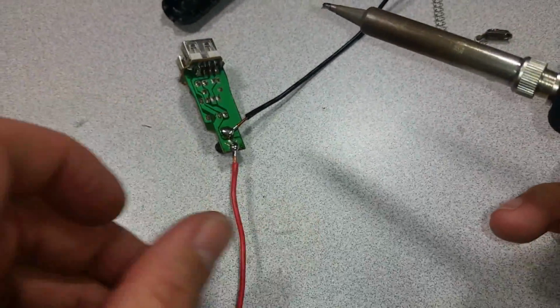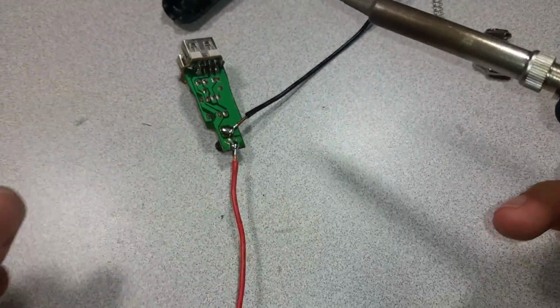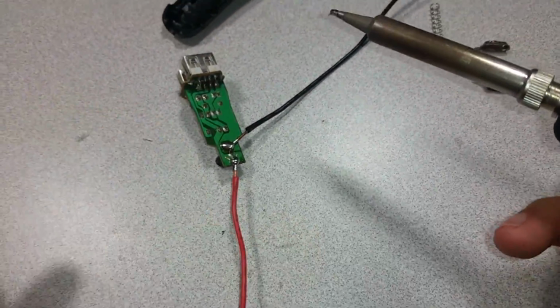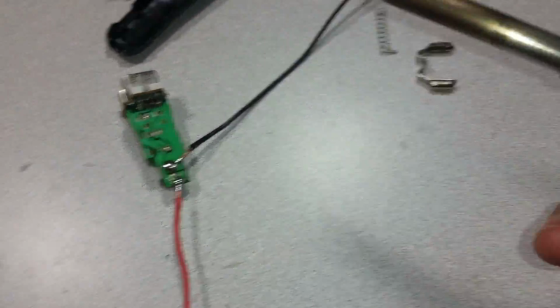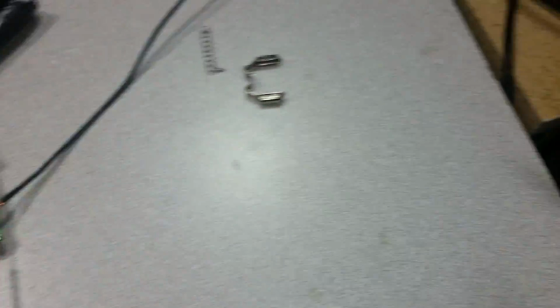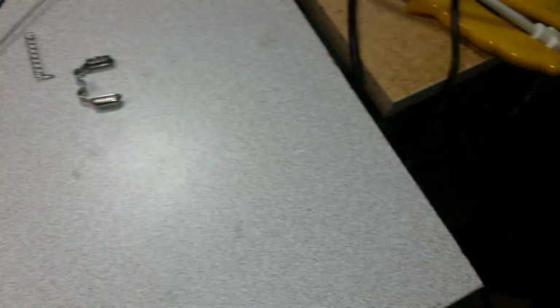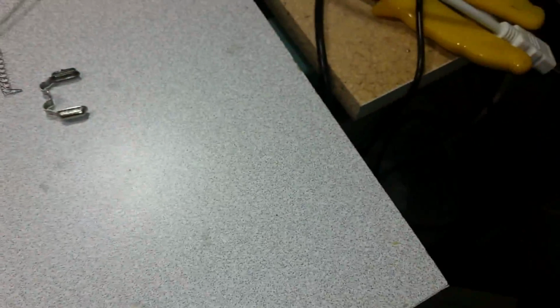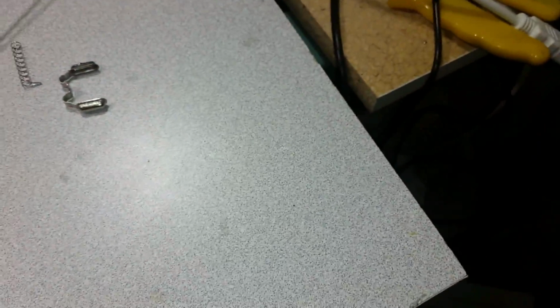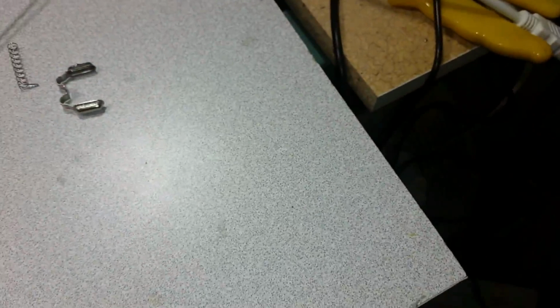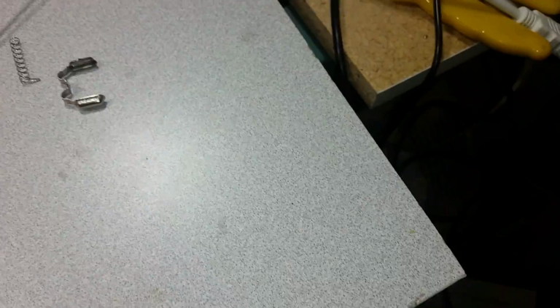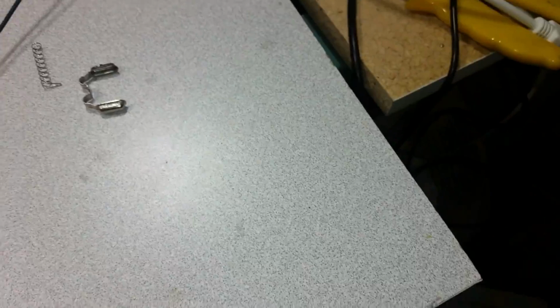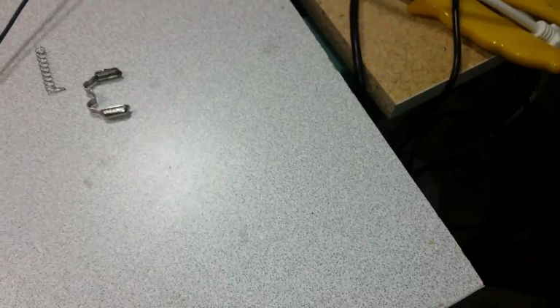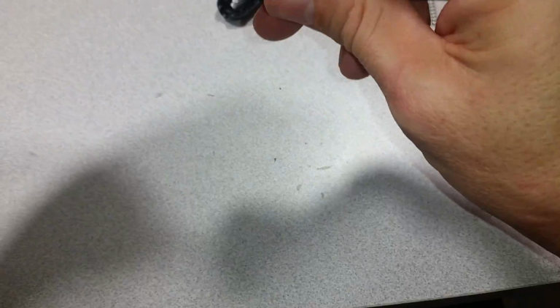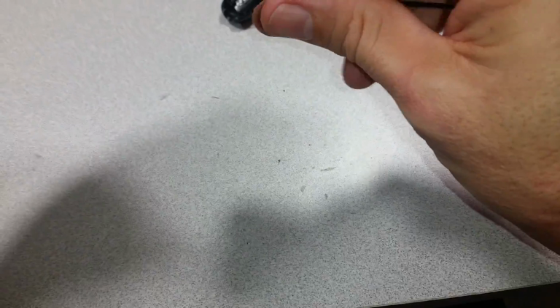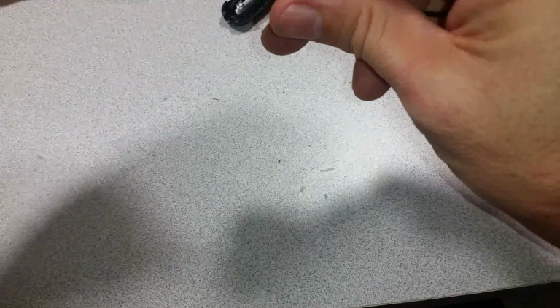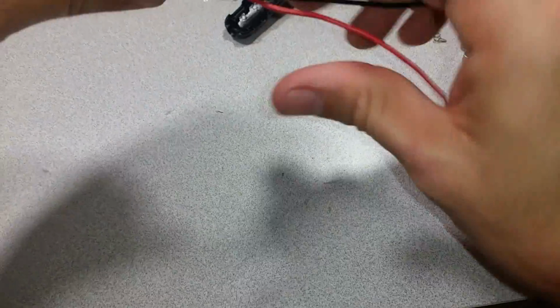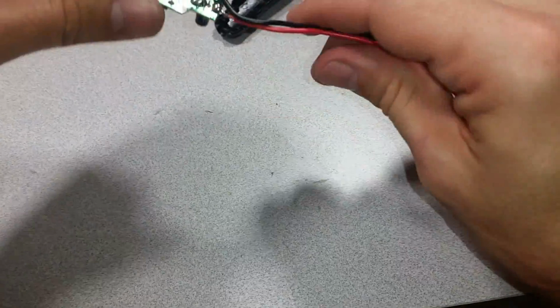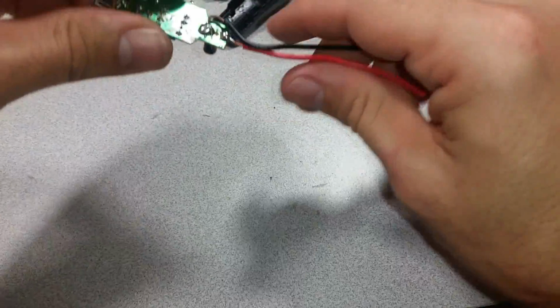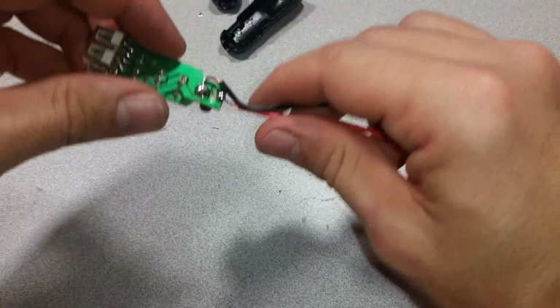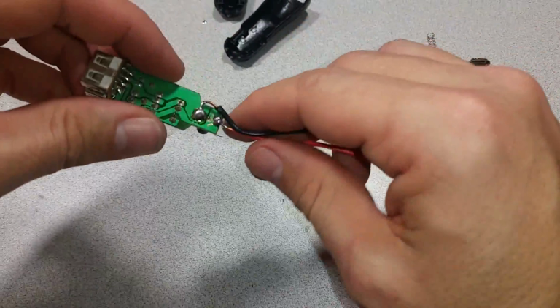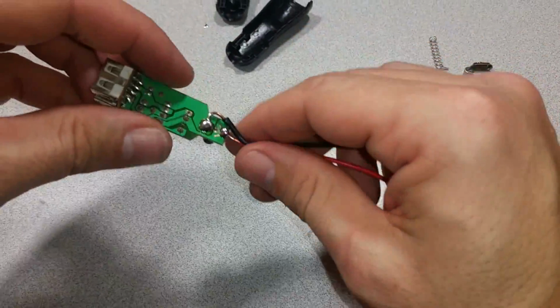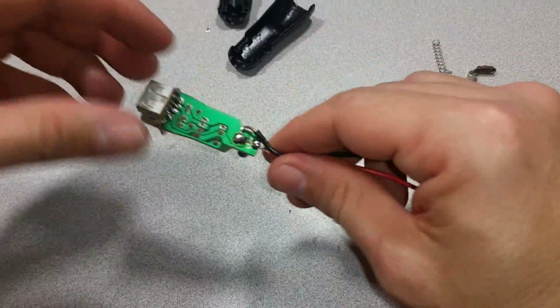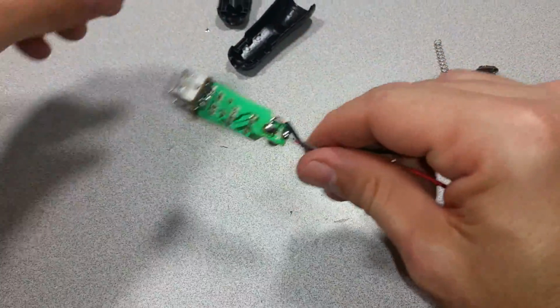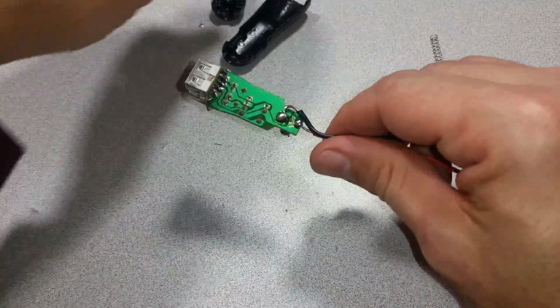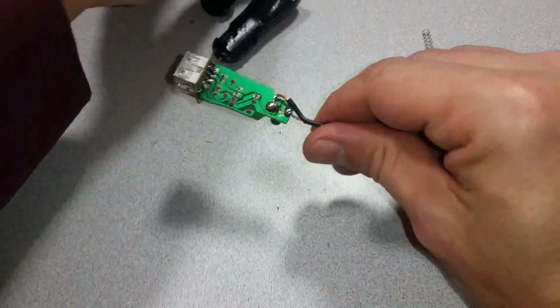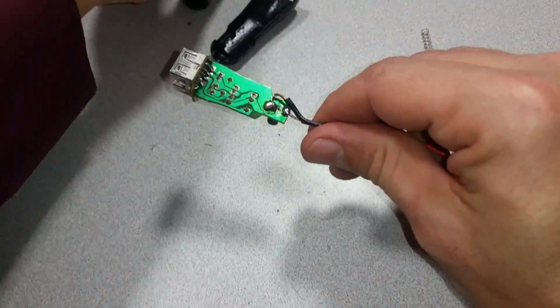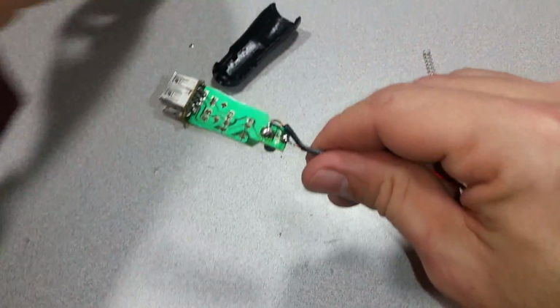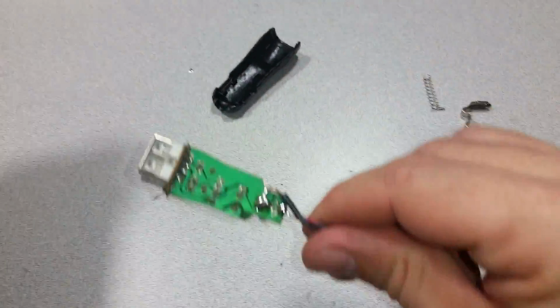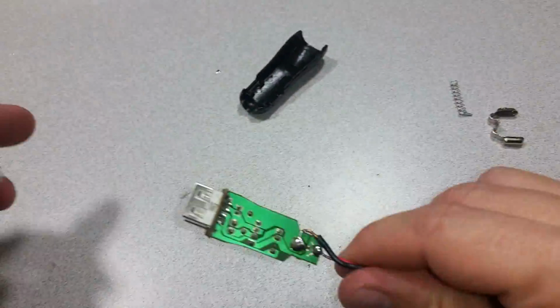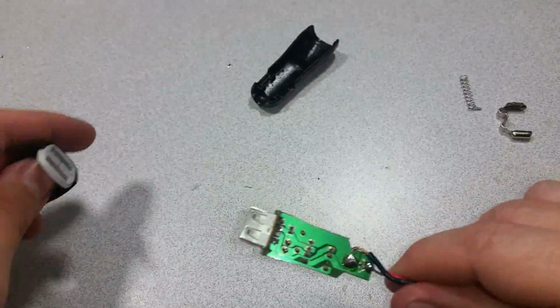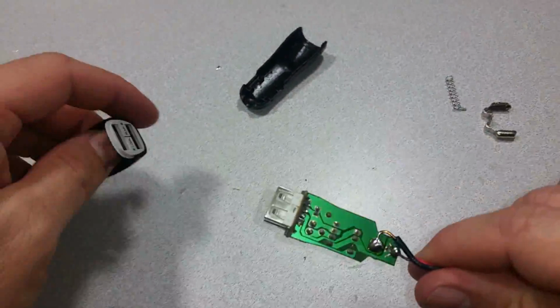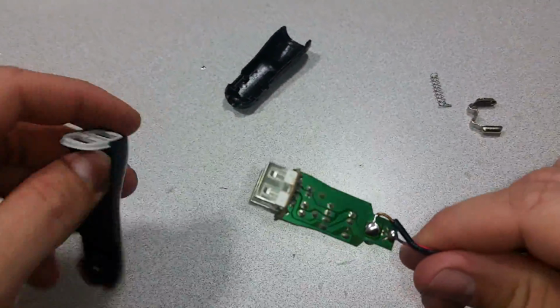That should do it for the soldering. Now I'm bending these so I can put them back in the case.